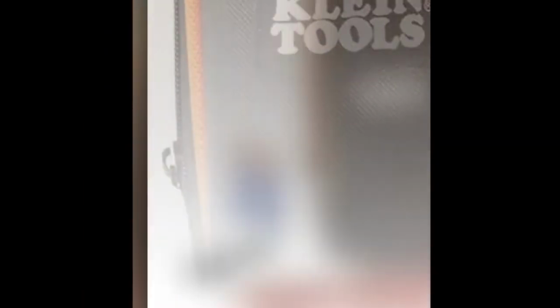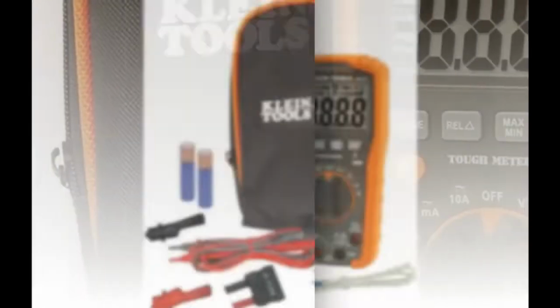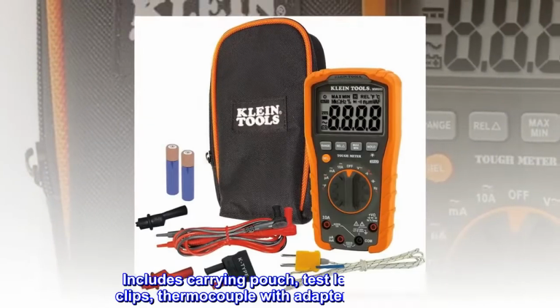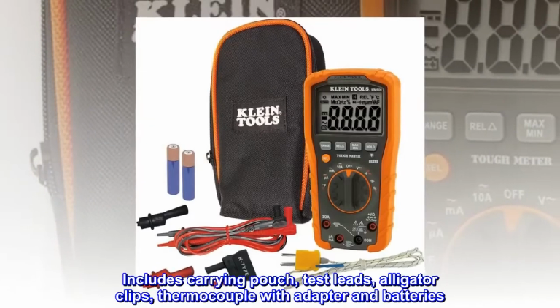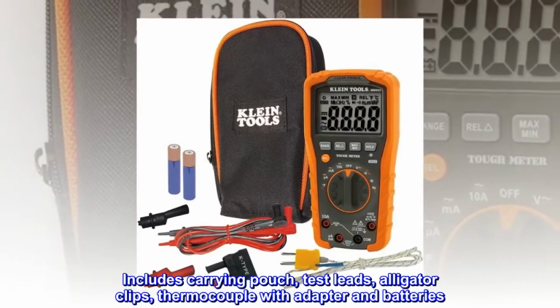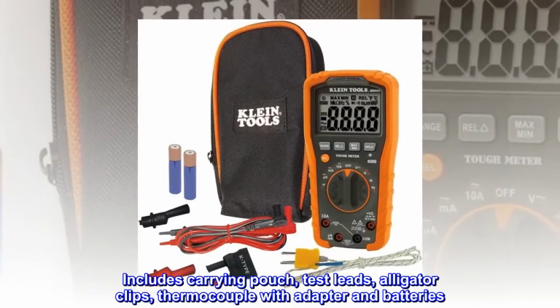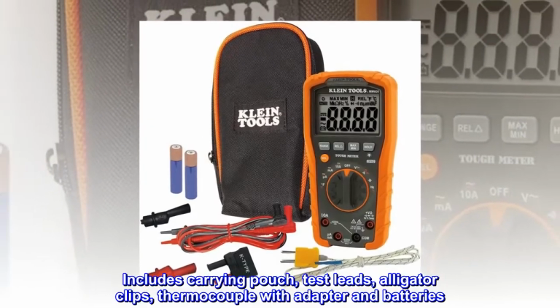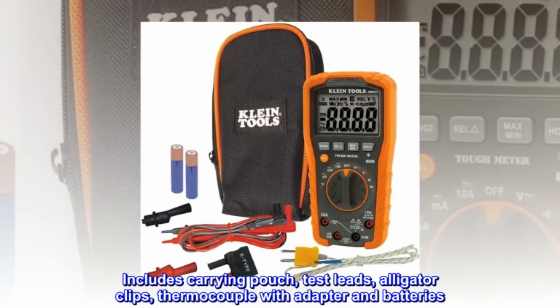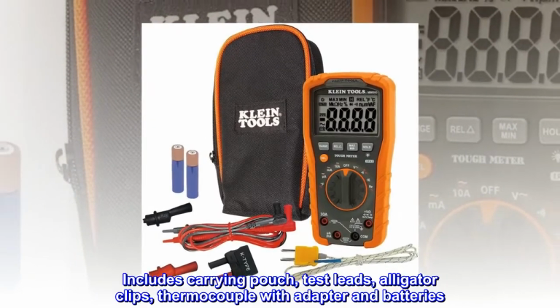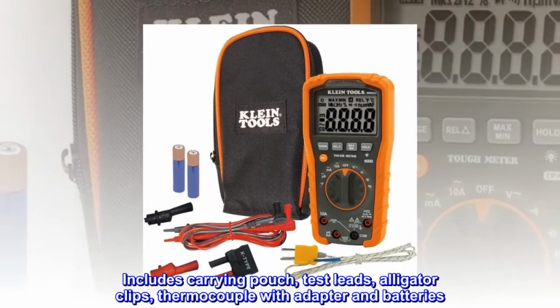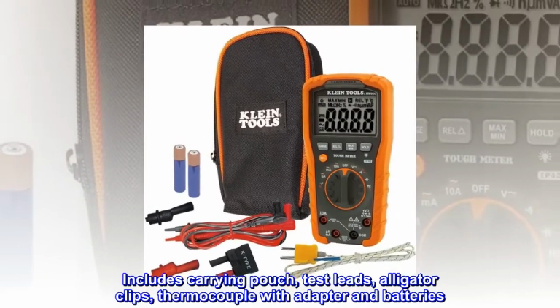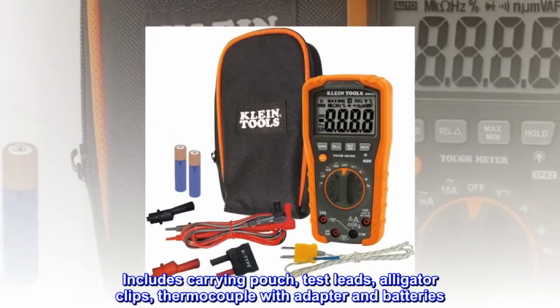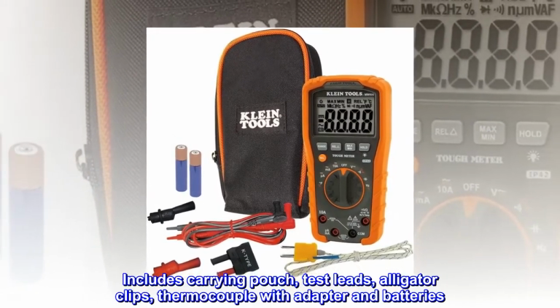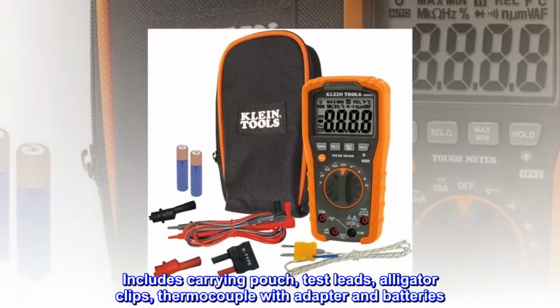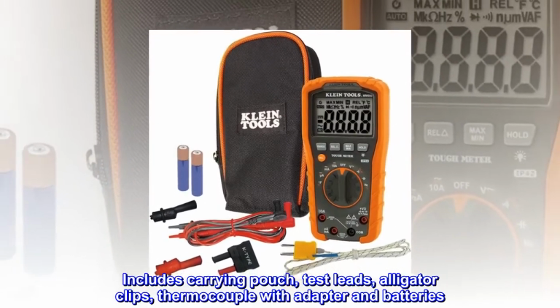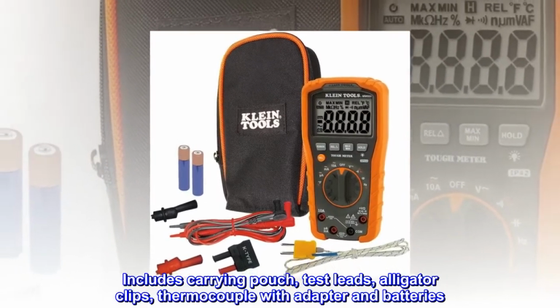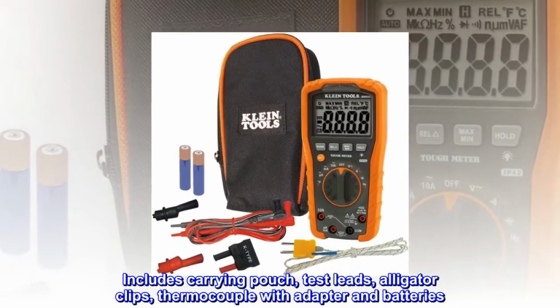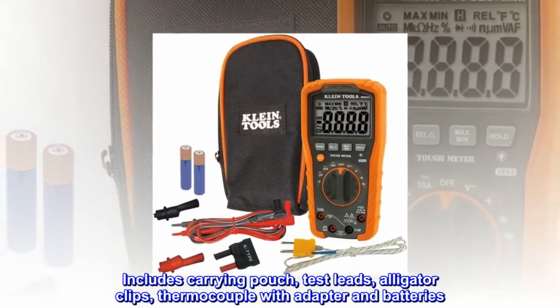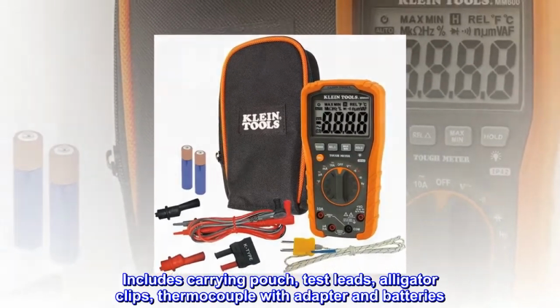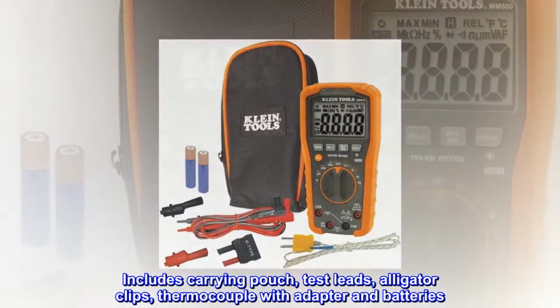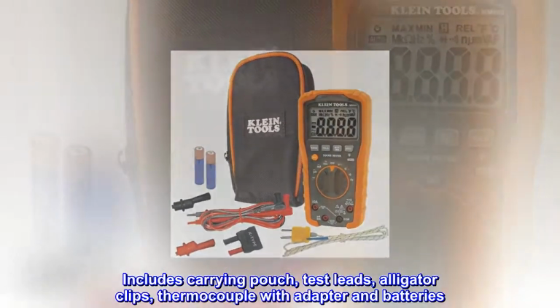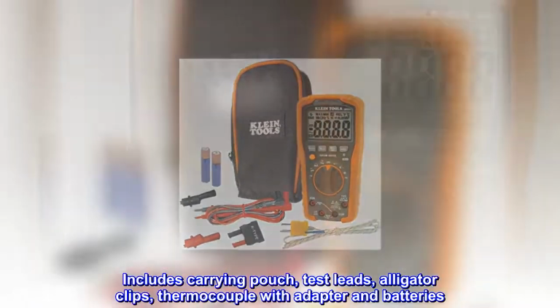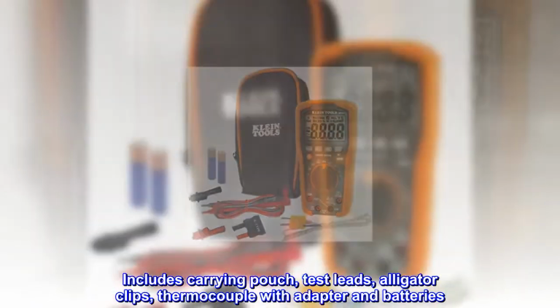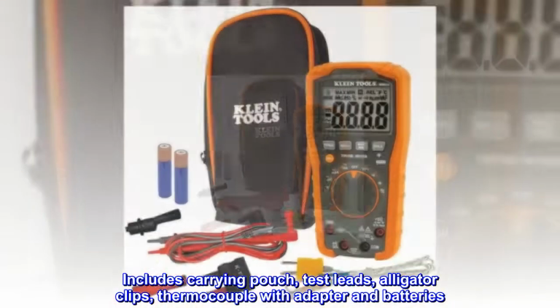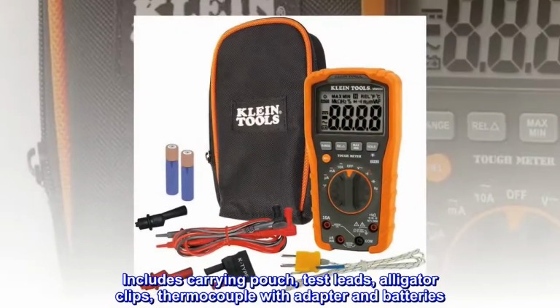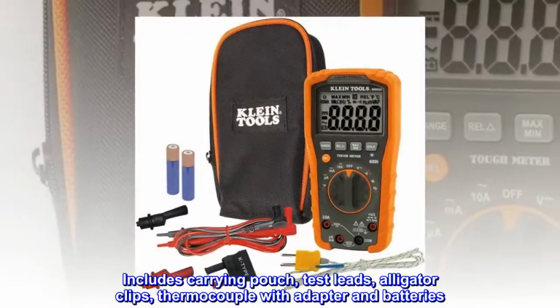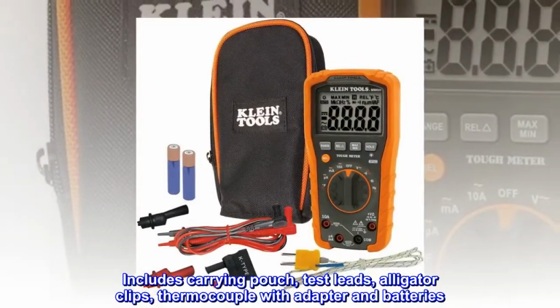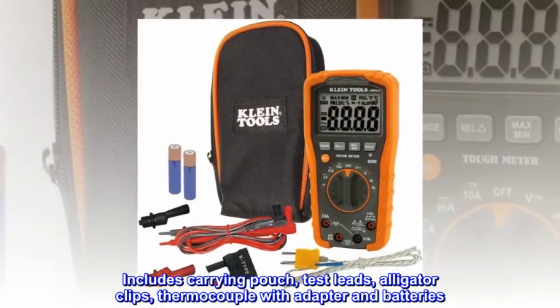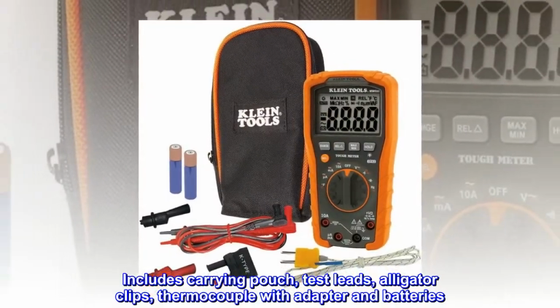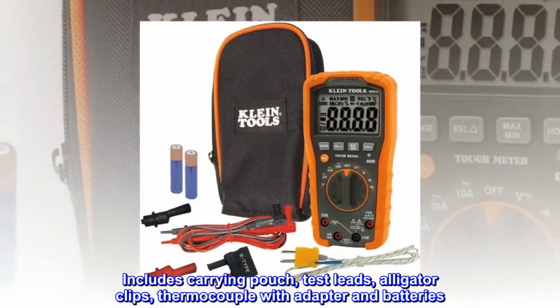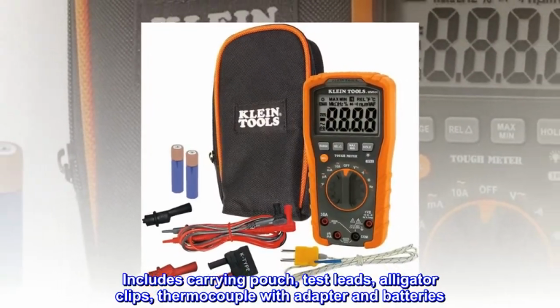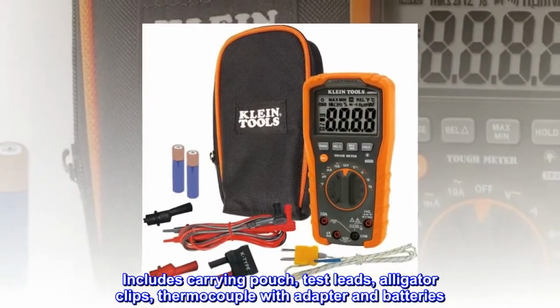Includes a carrying pouch, test leads, alligator clips, thermocouple with adapter, and batteries.